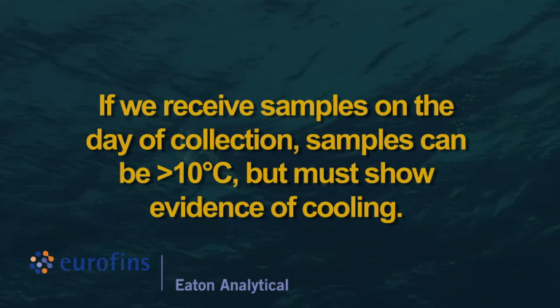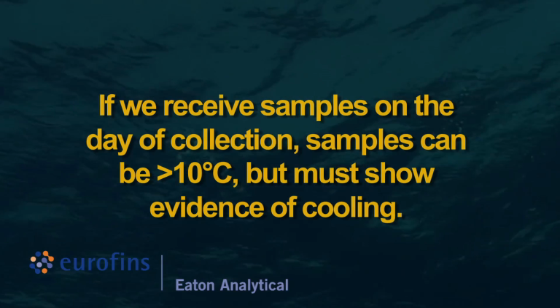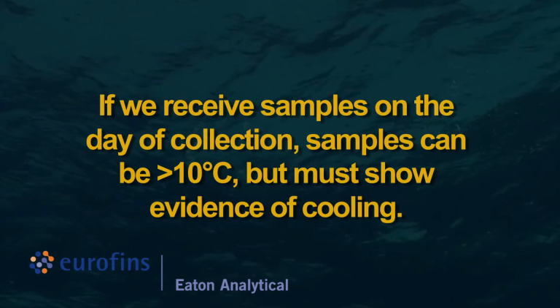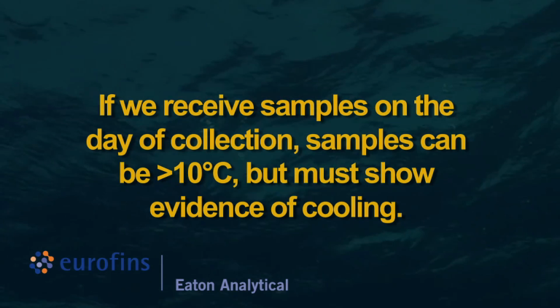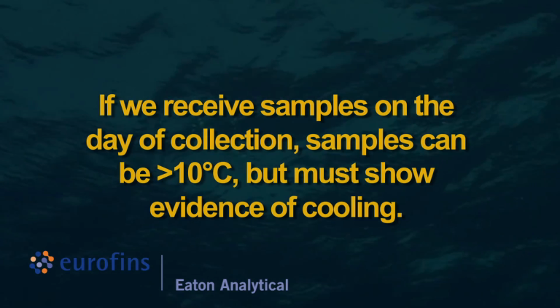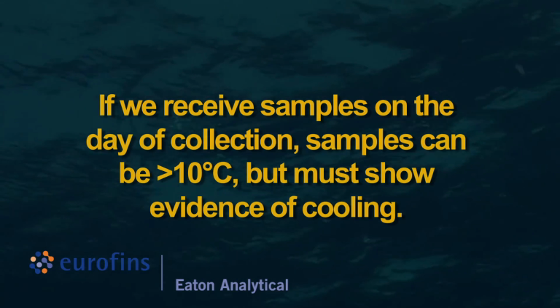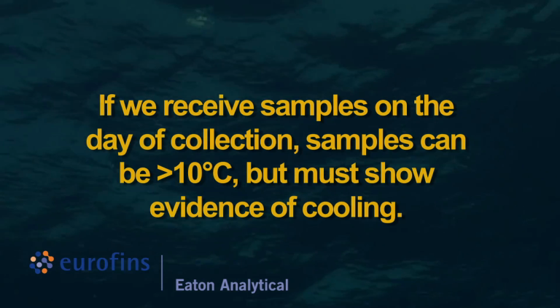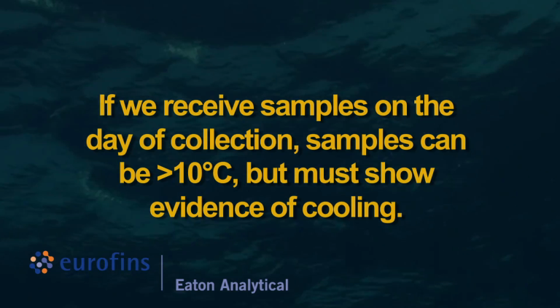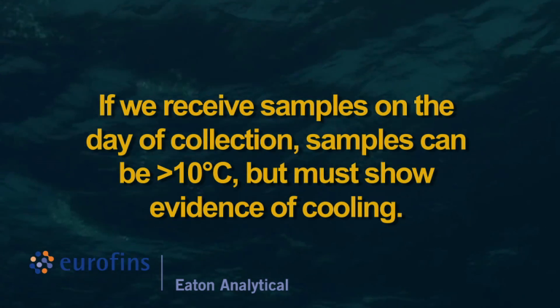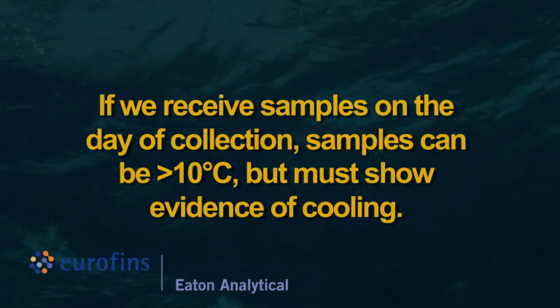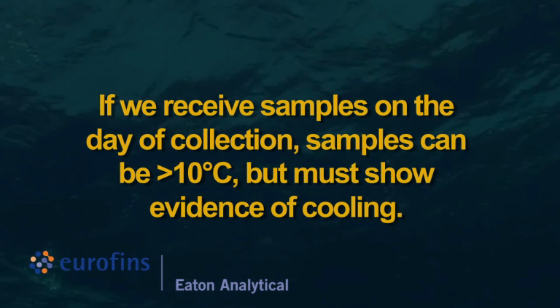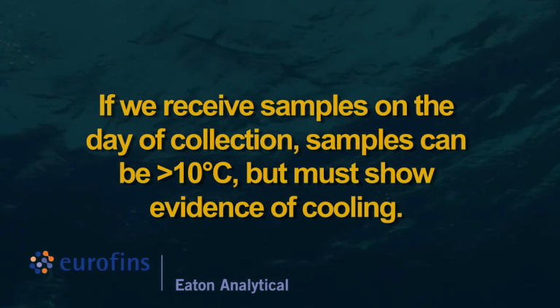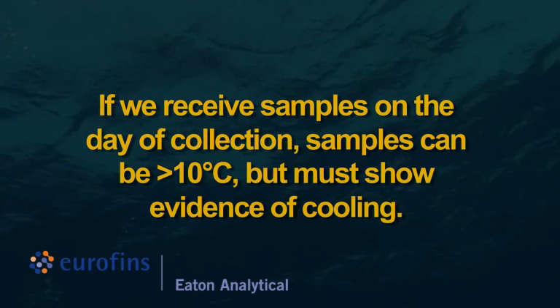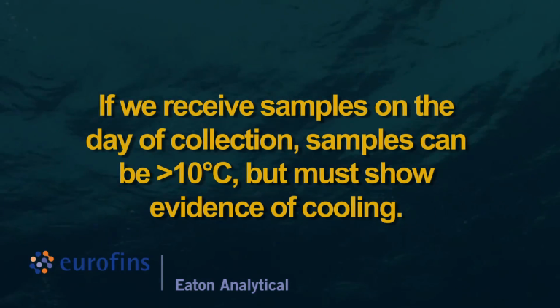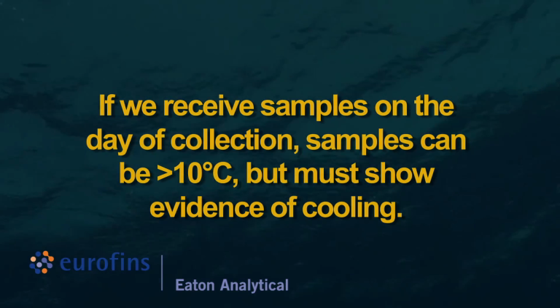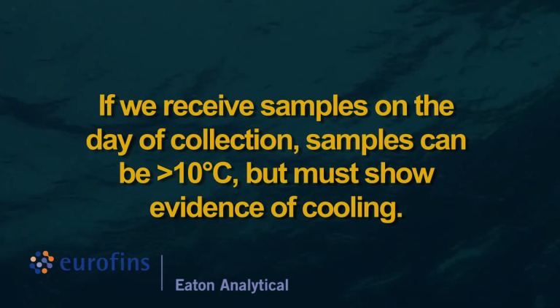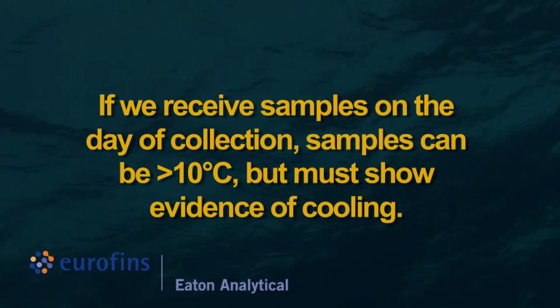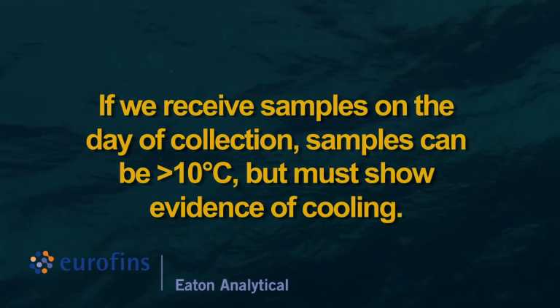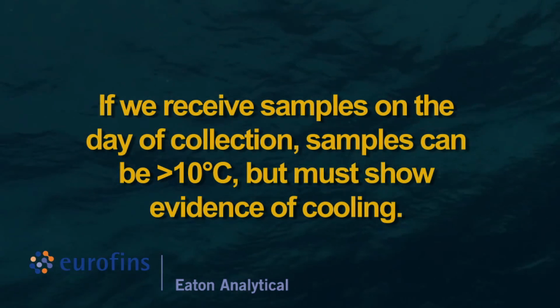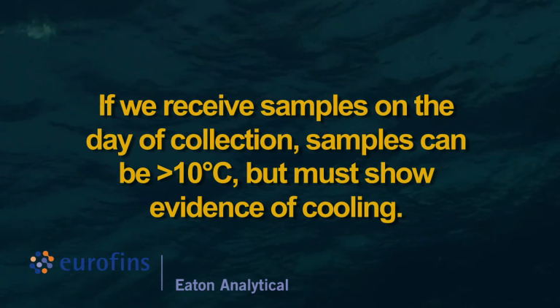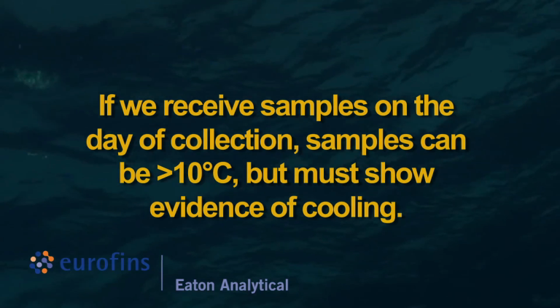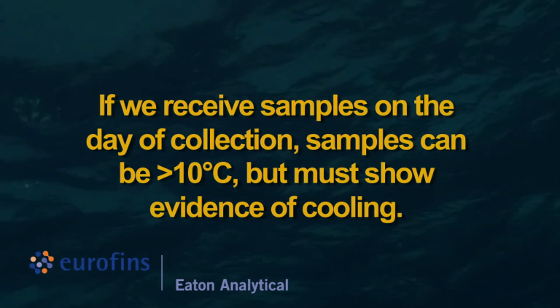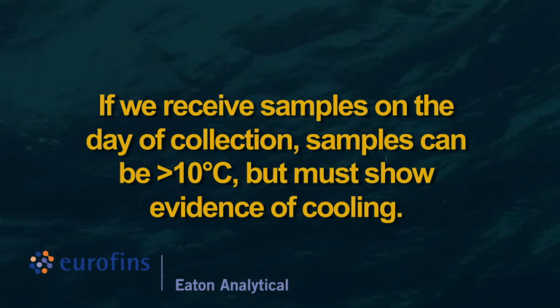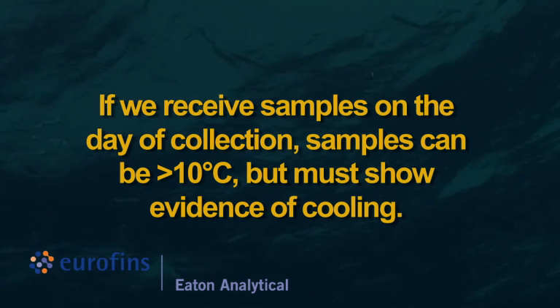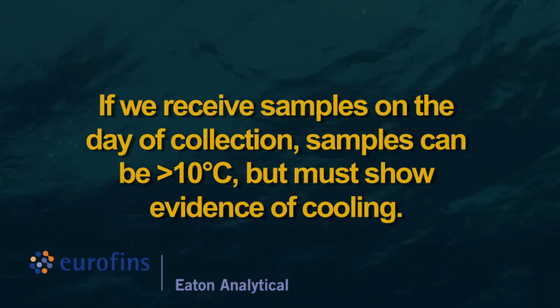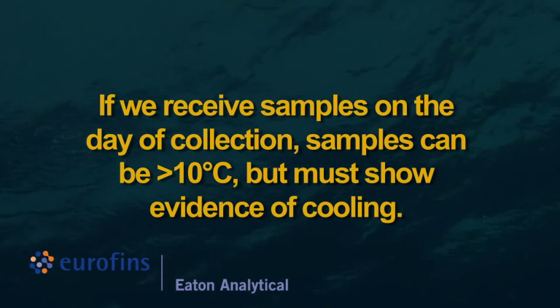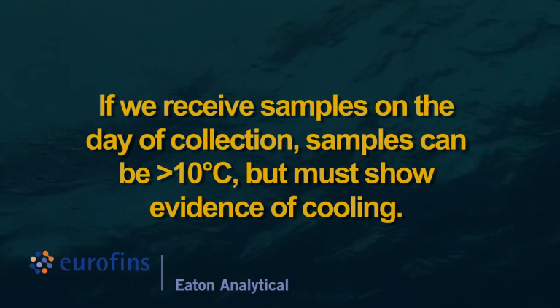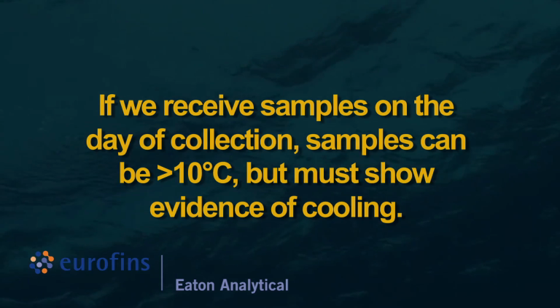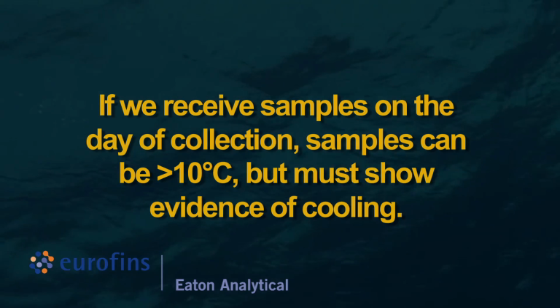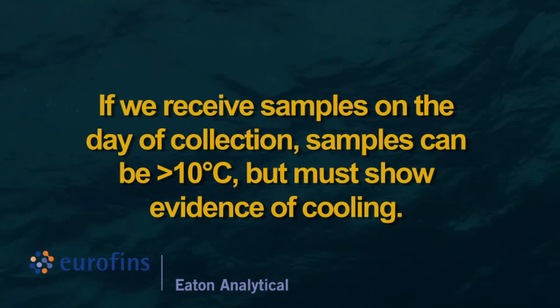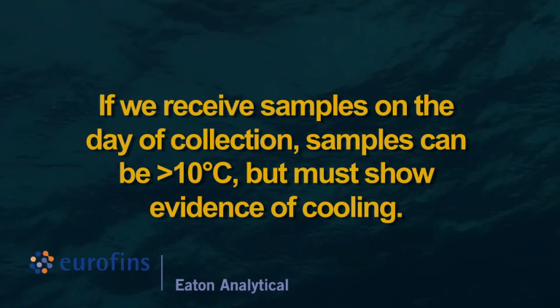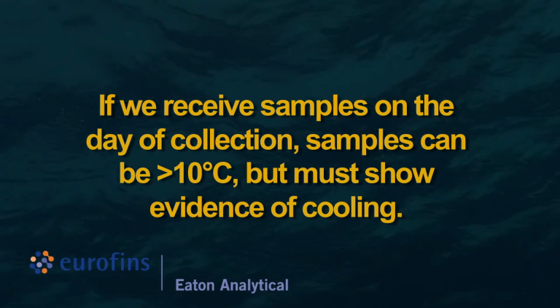If samples are received on the day of collection, samples can be greater than 10 degrees Celsius but must show evidence of cooling.